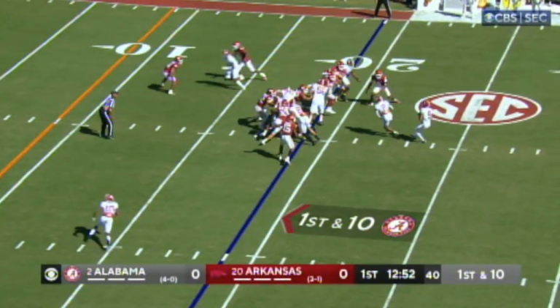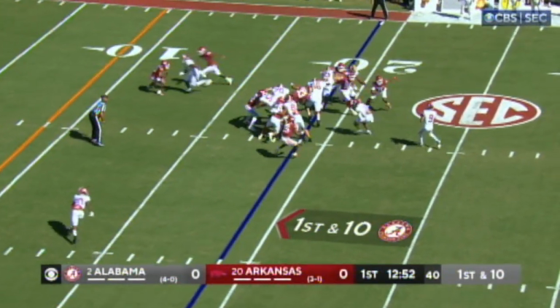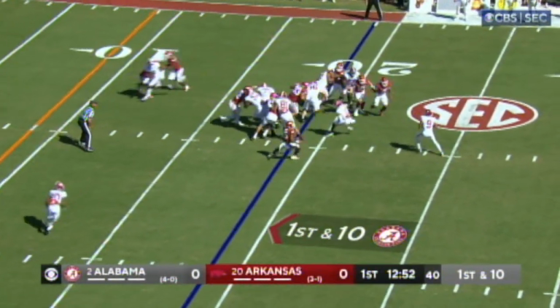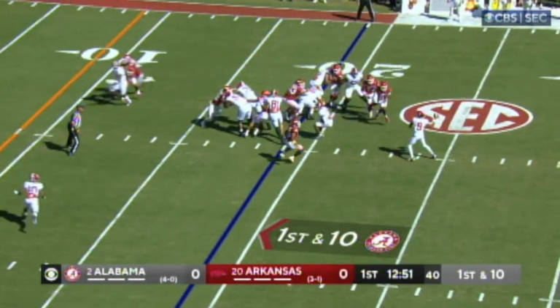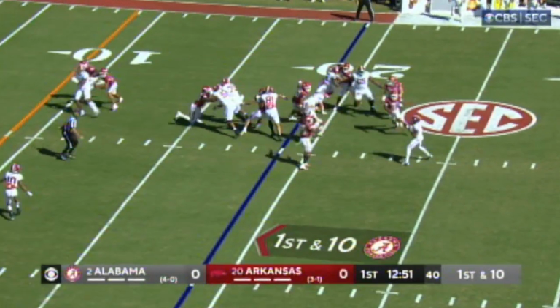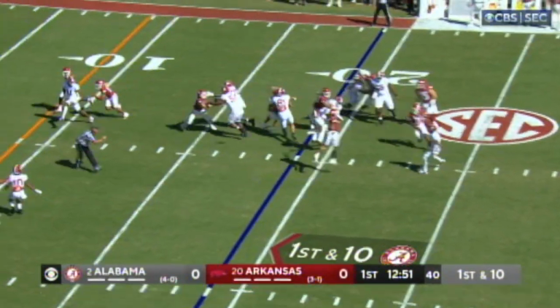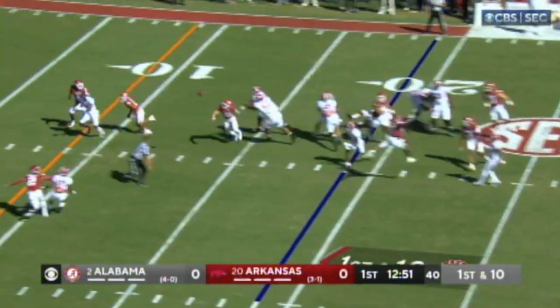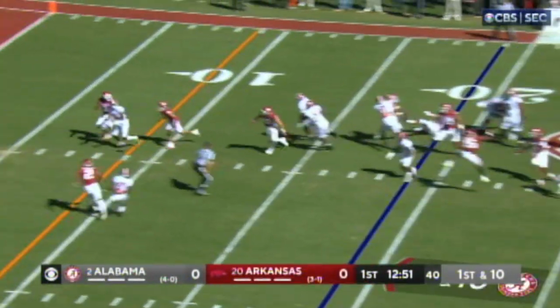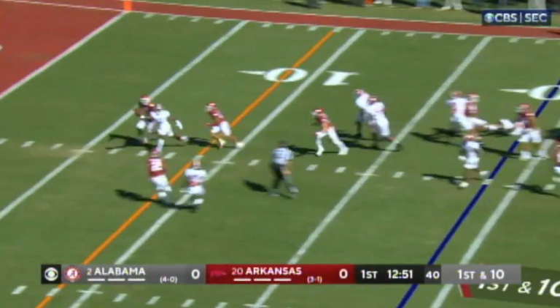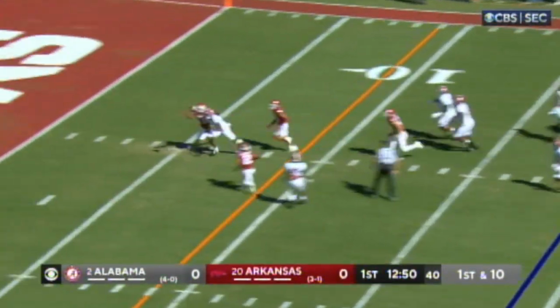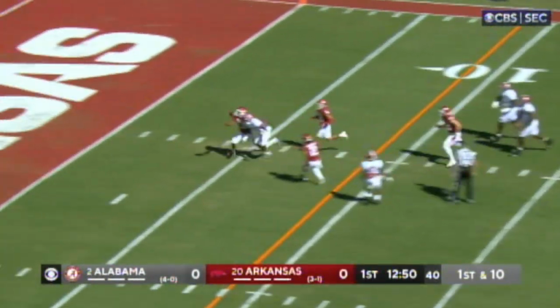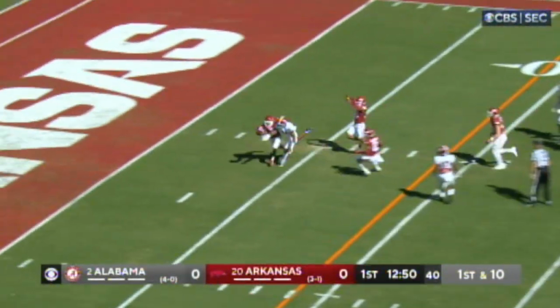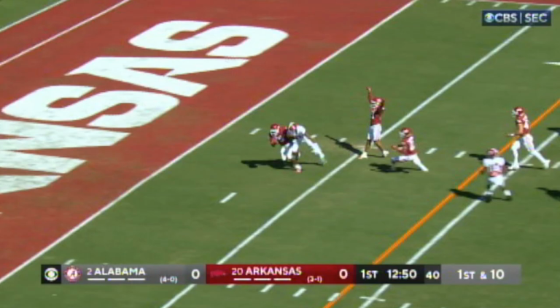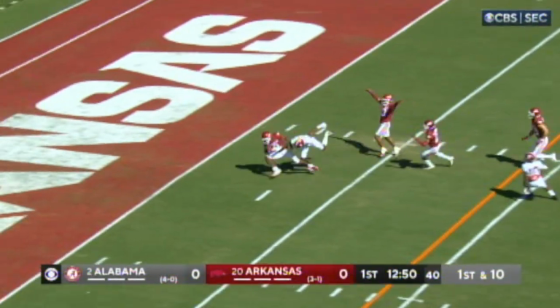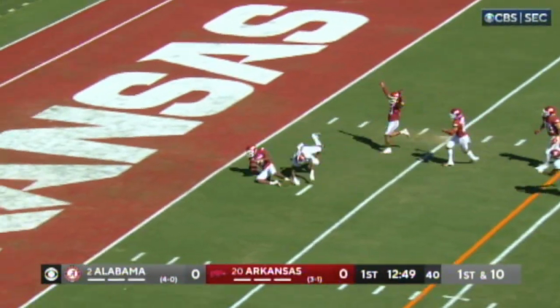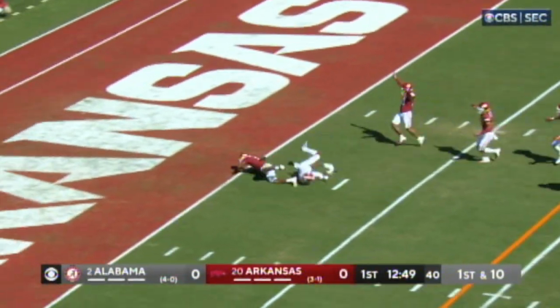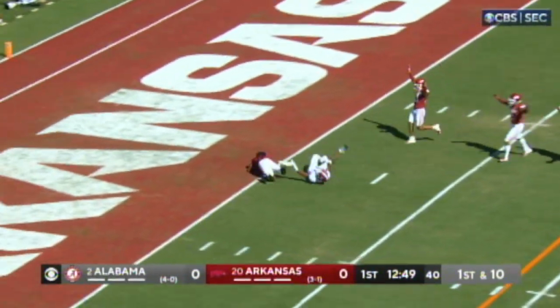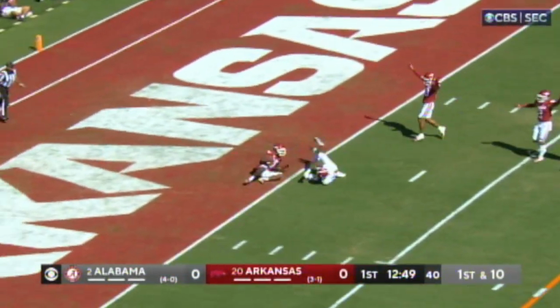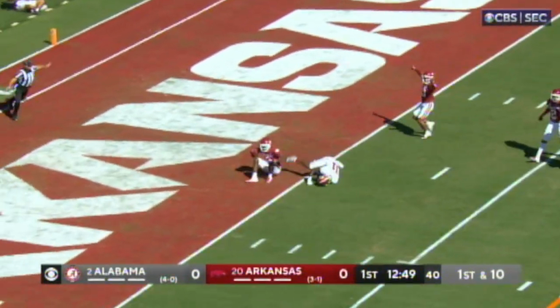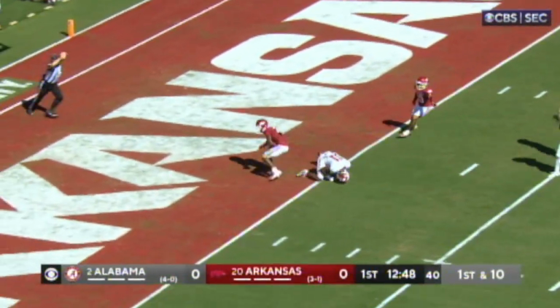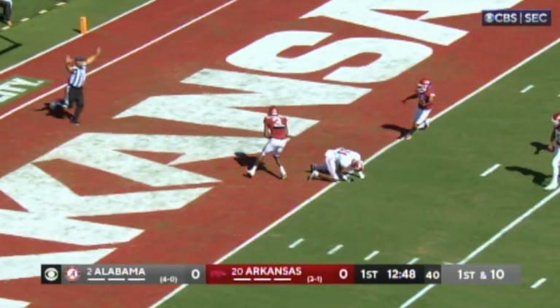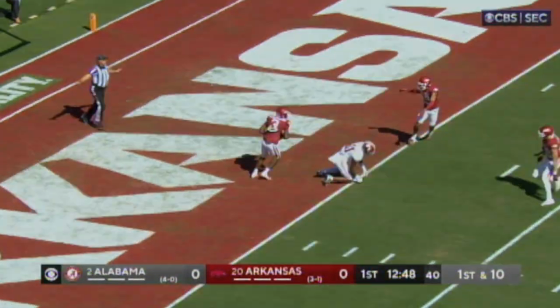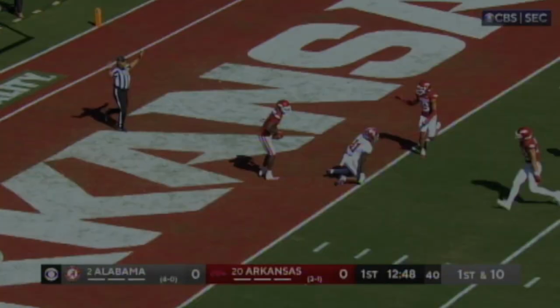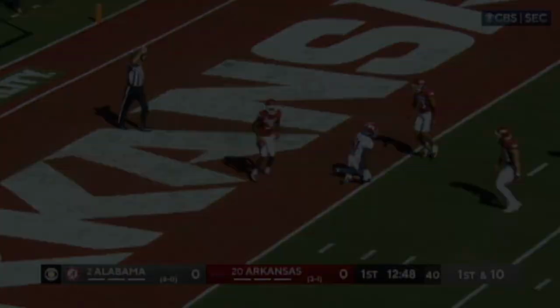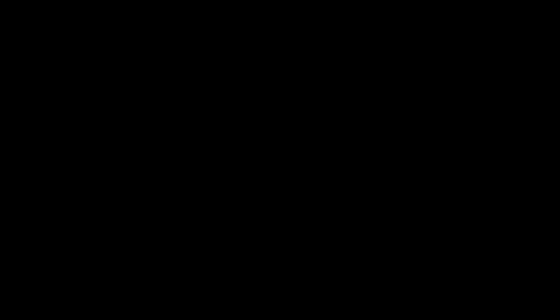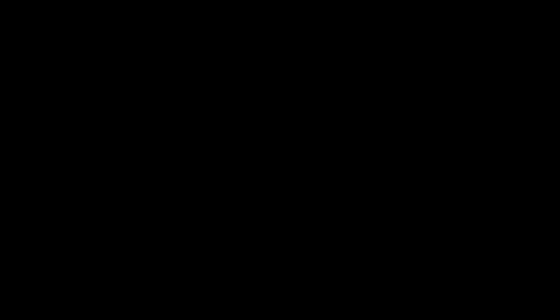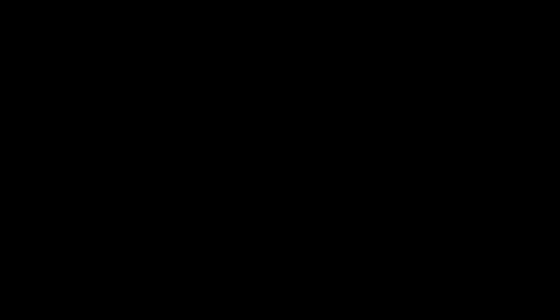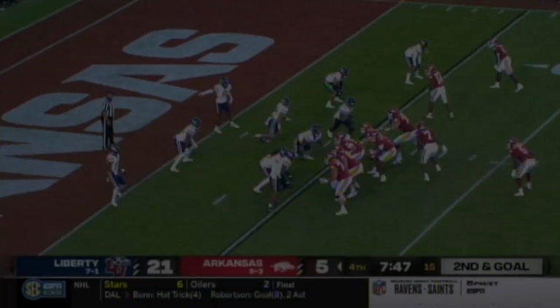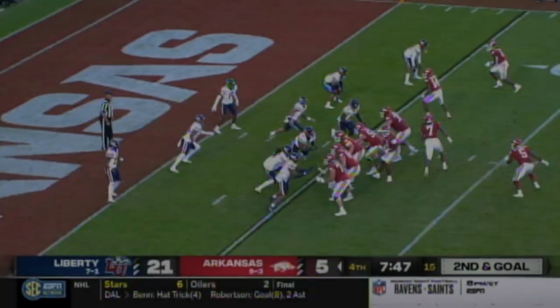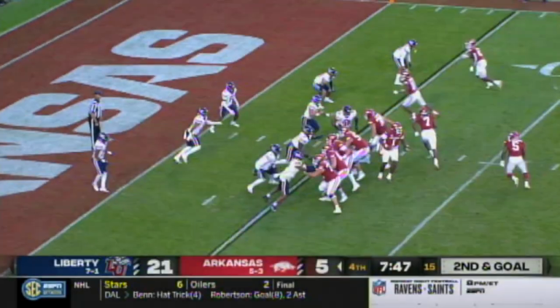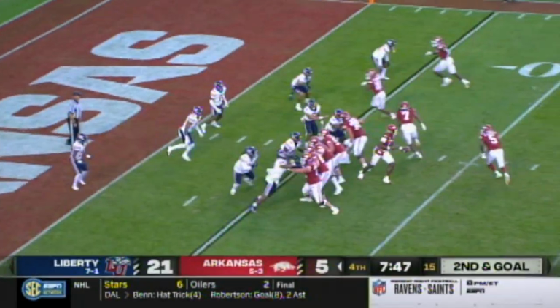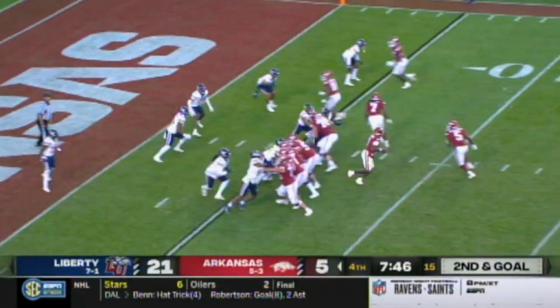First down at the 19. Quick throw to the middle — tipped, intercepted, picked off at the one yard line.